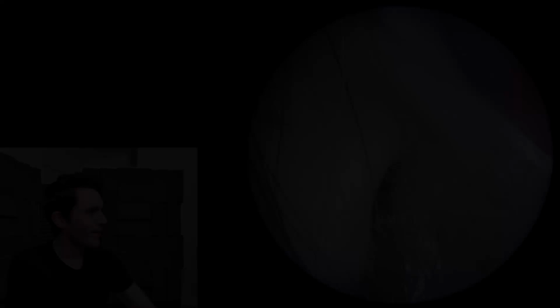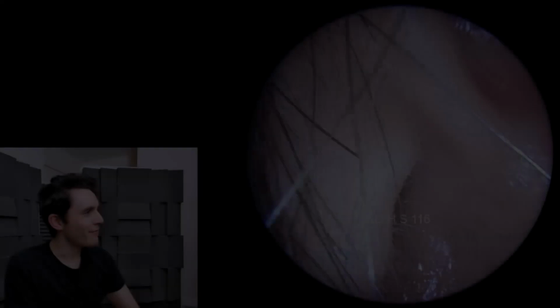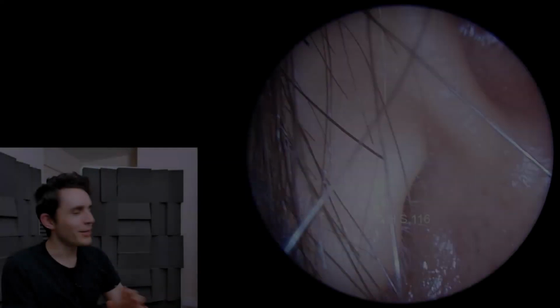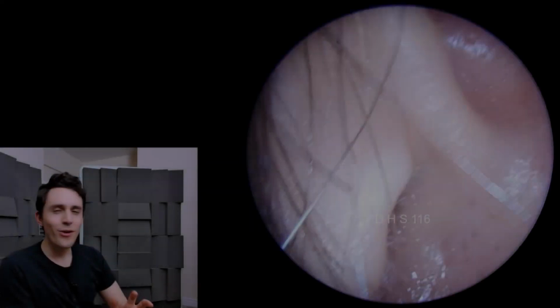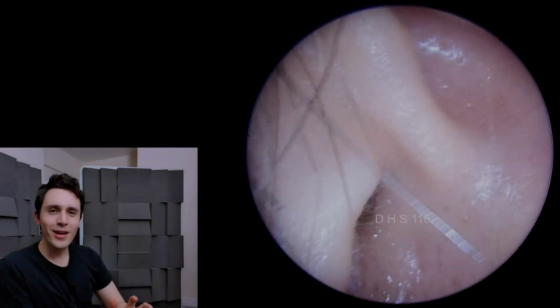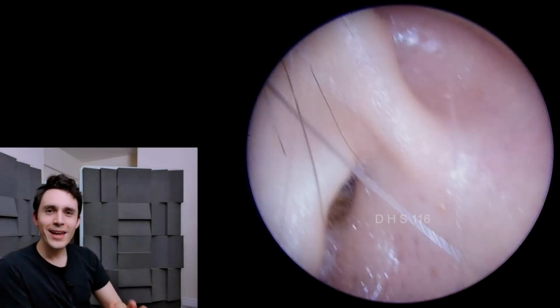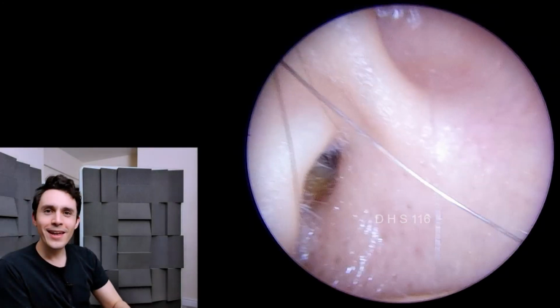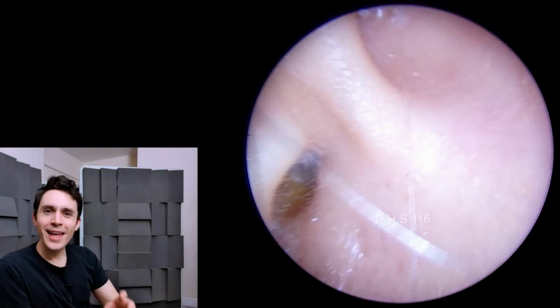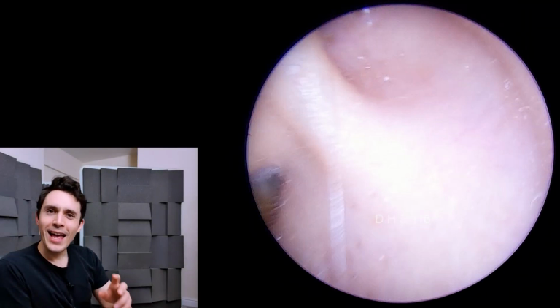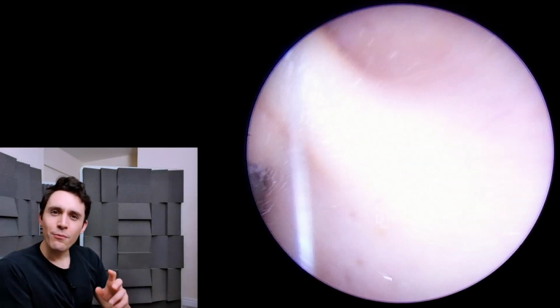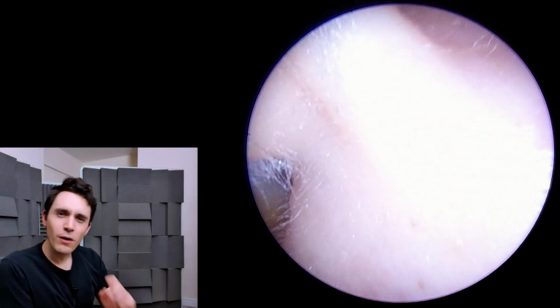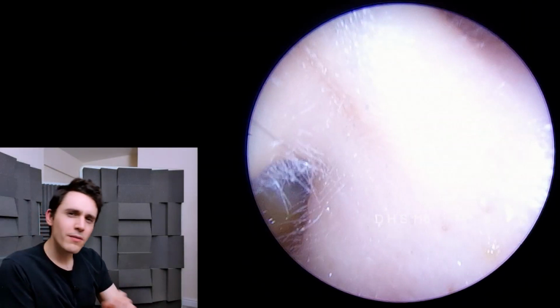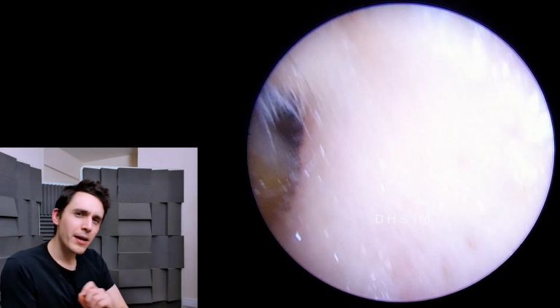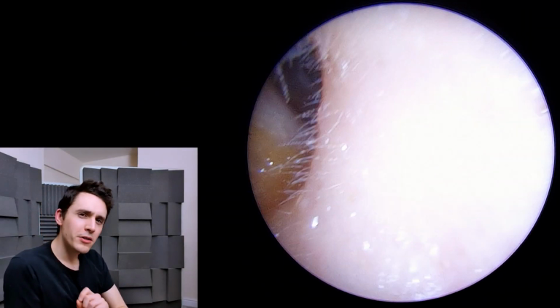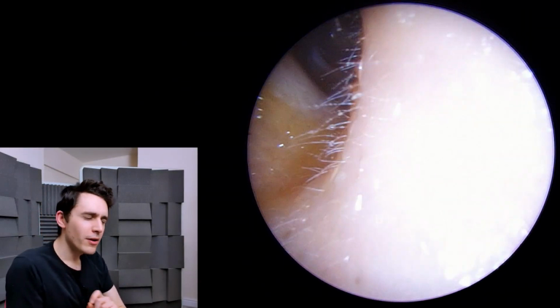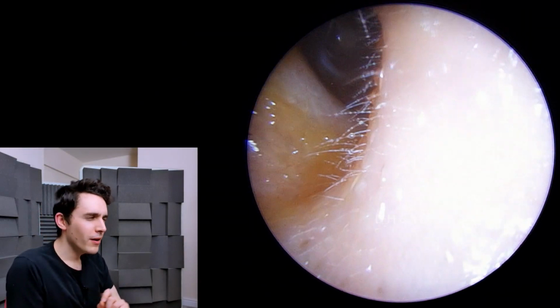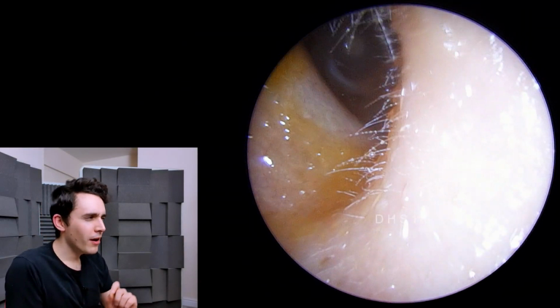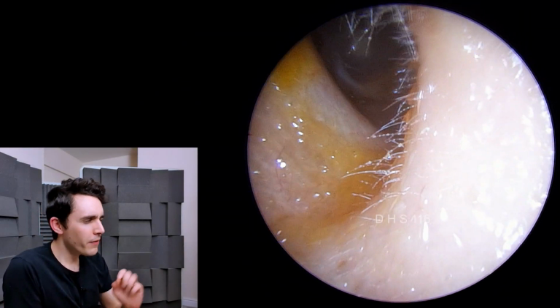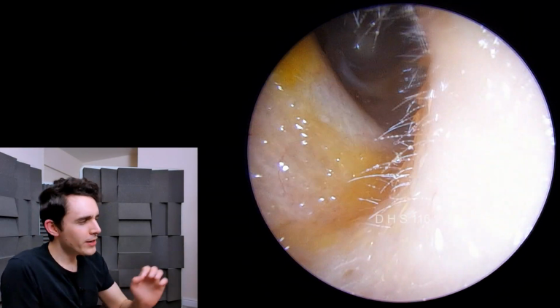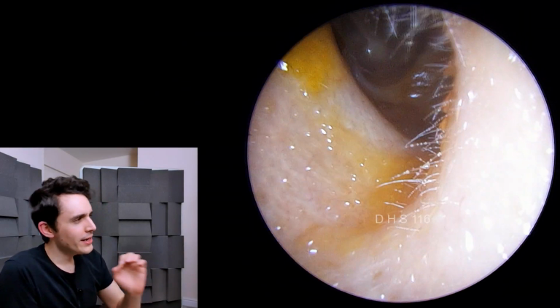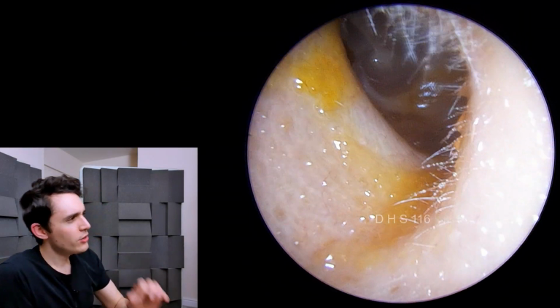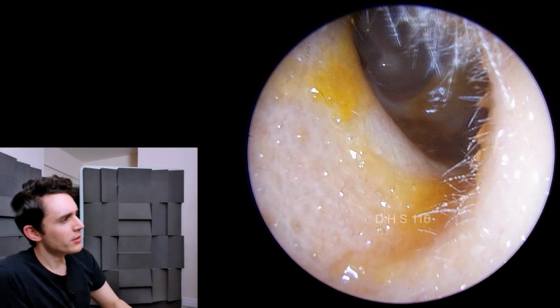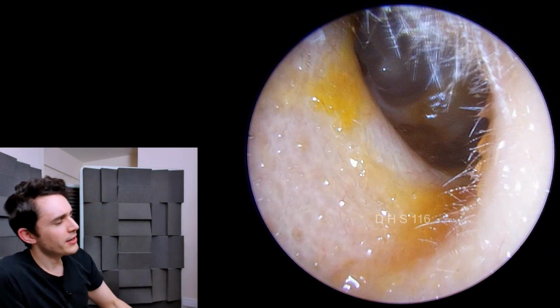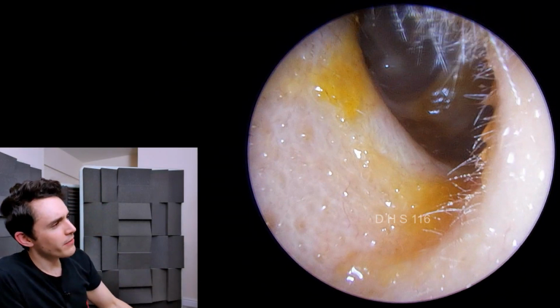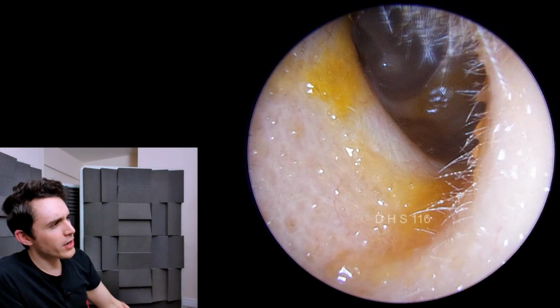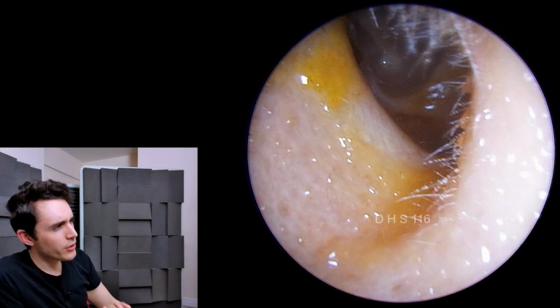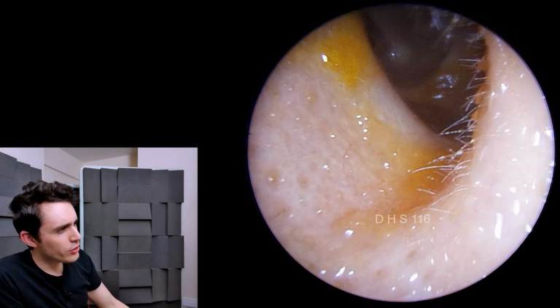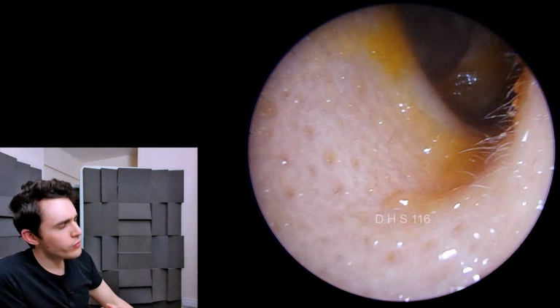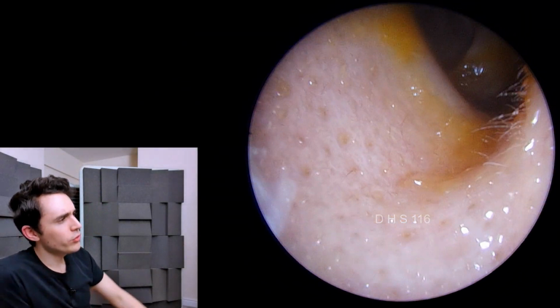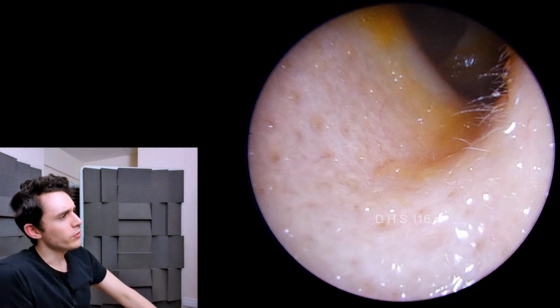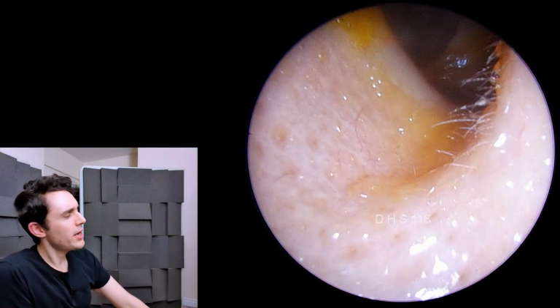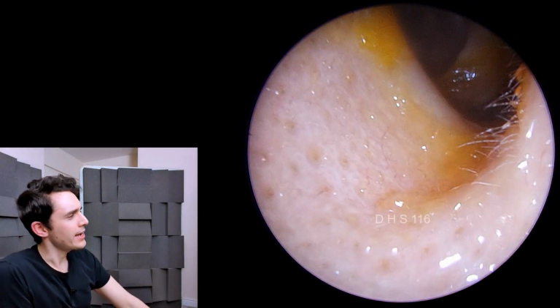Hey everyone, it's Connor here, and welcome back to a very interesting, very unusual case.